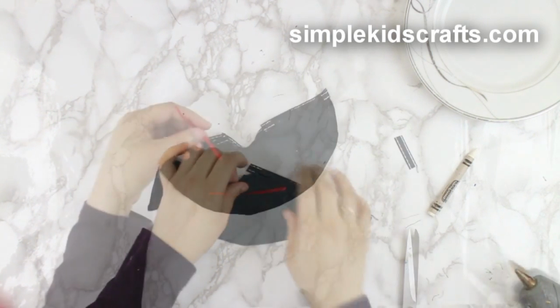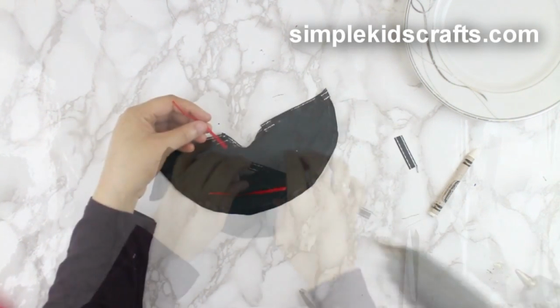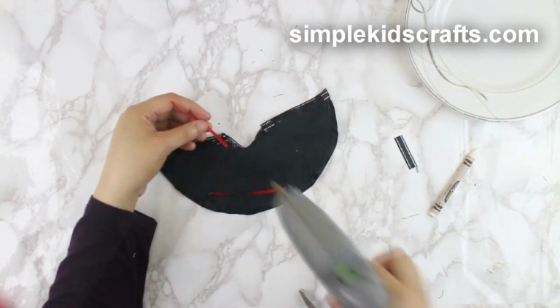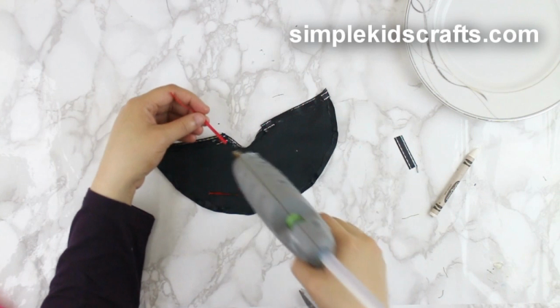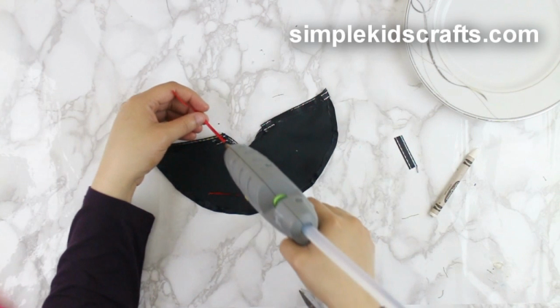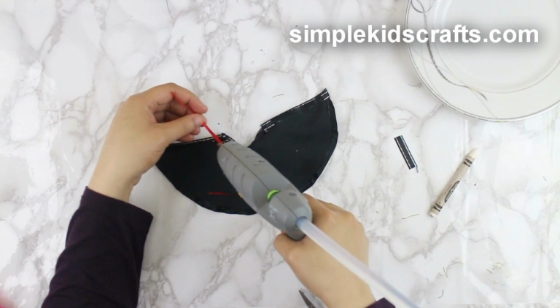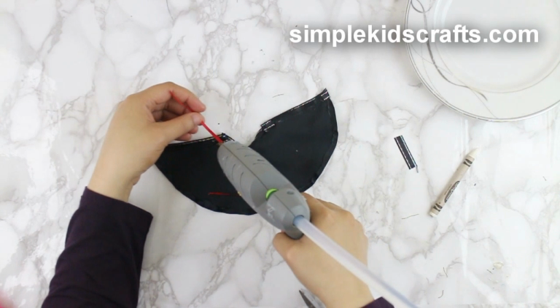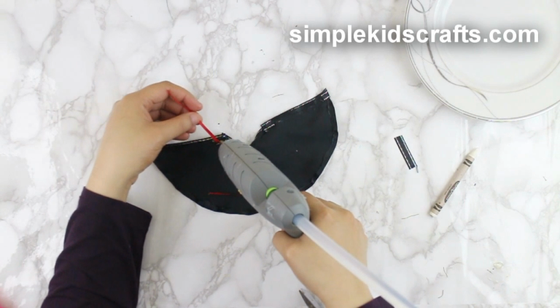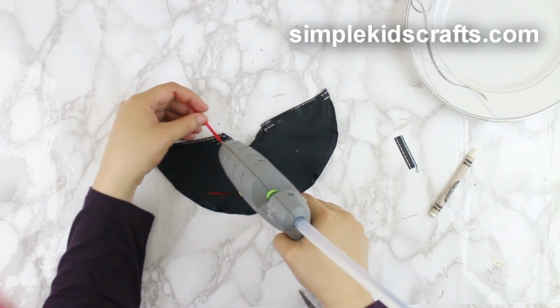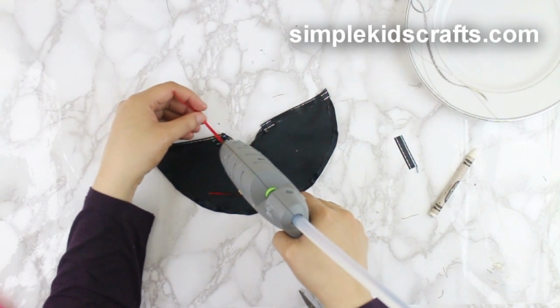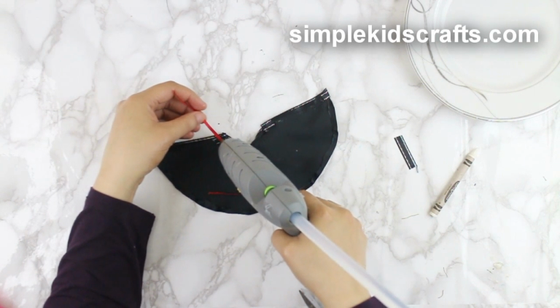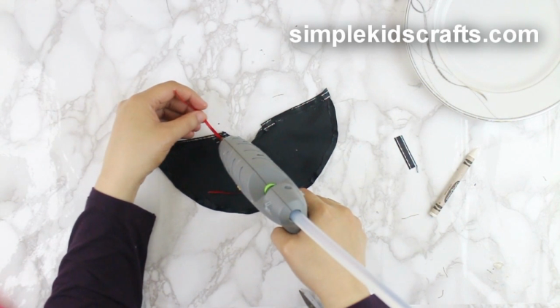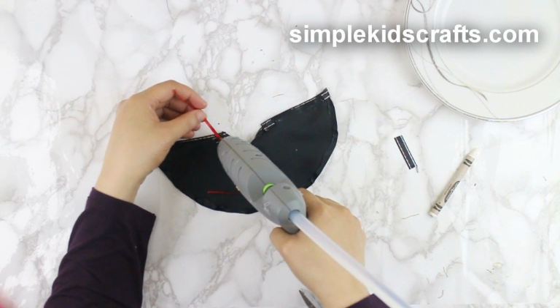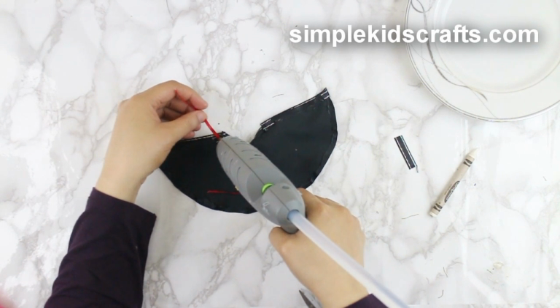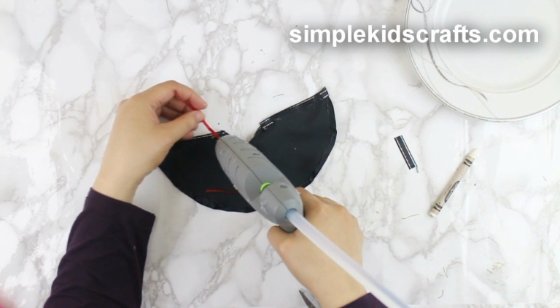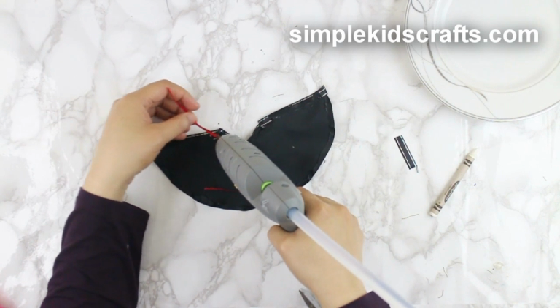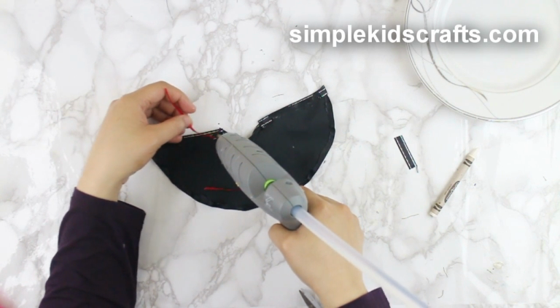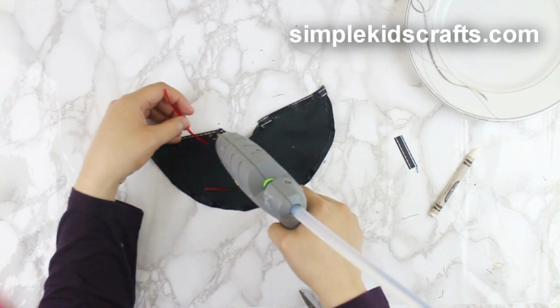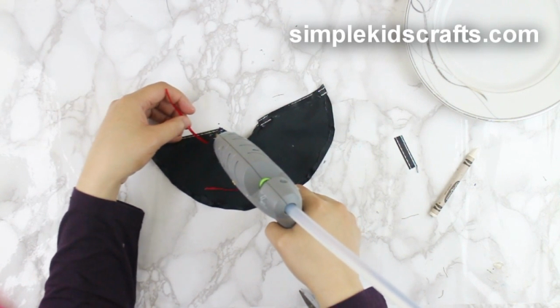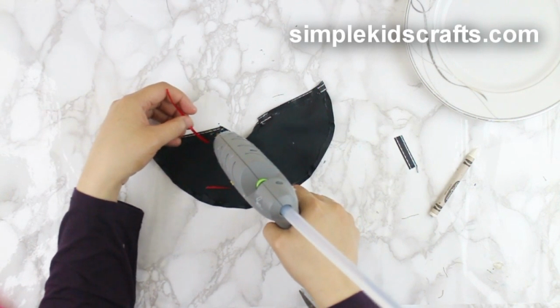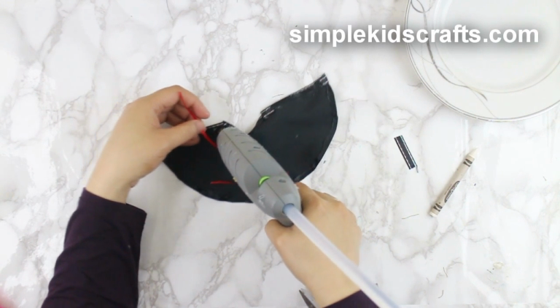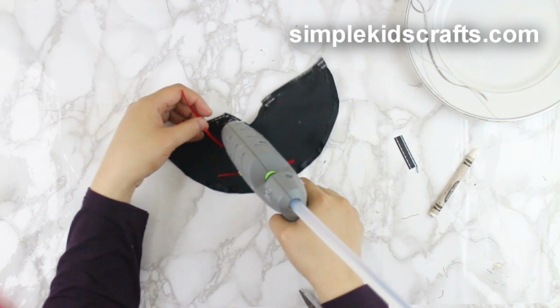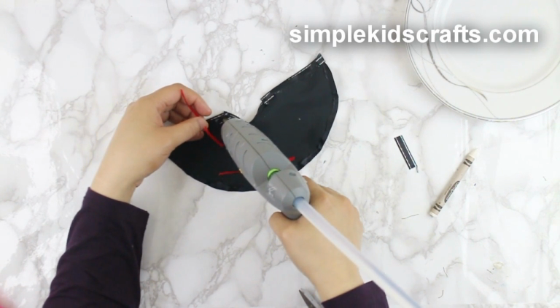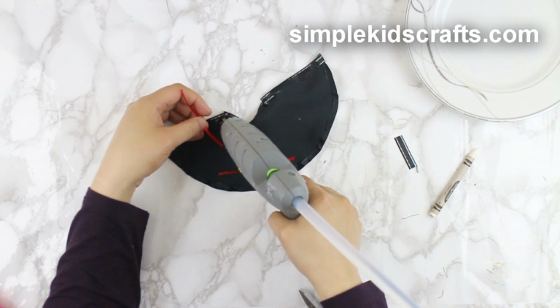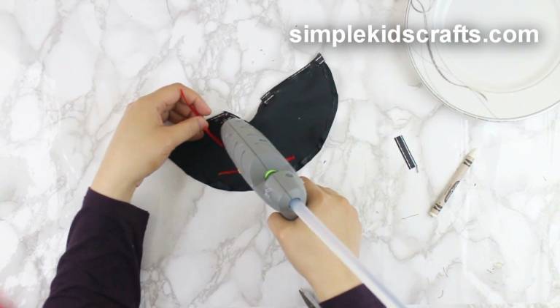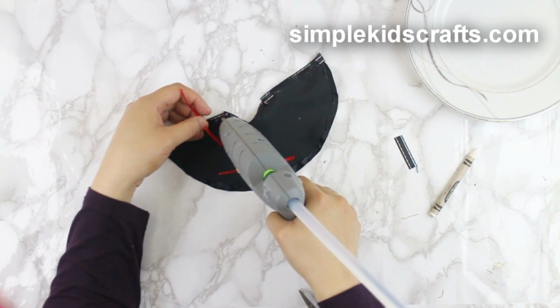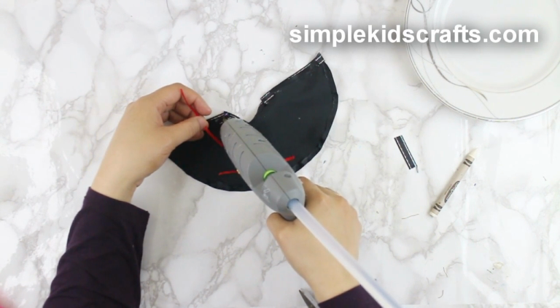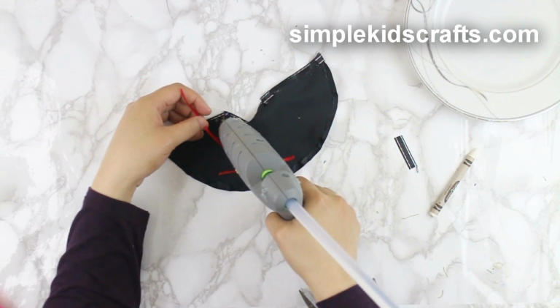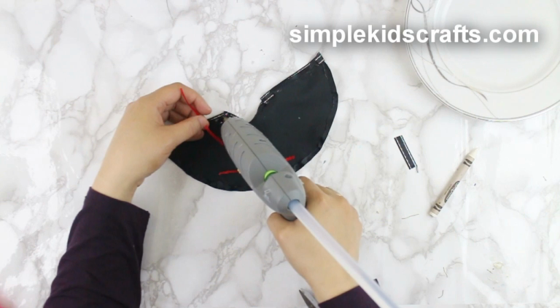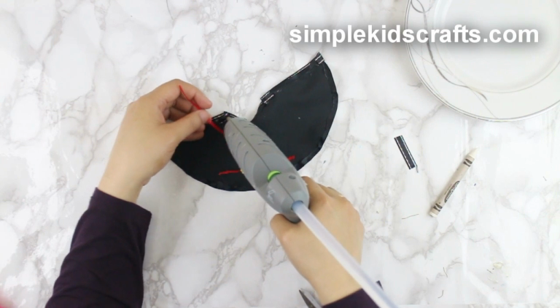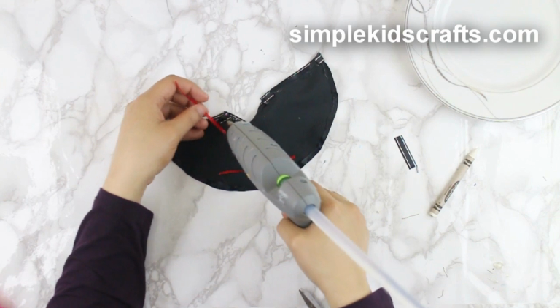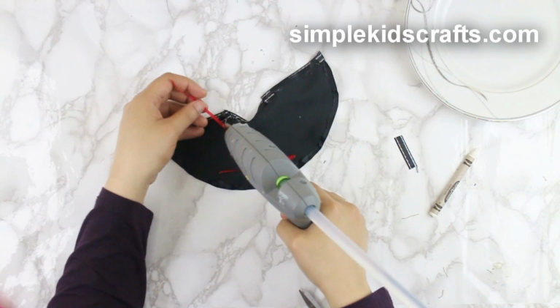To make the cape open and close, glue on thin ribbon strips by the neck opening.